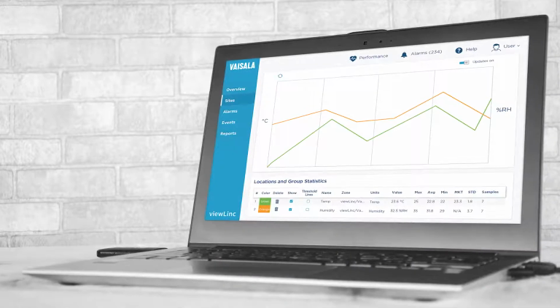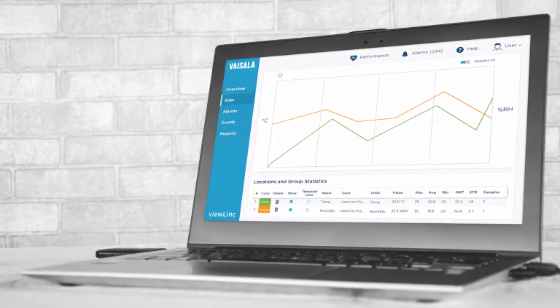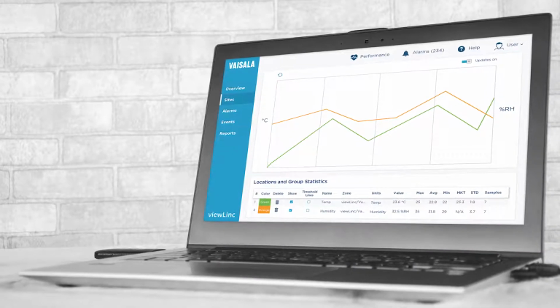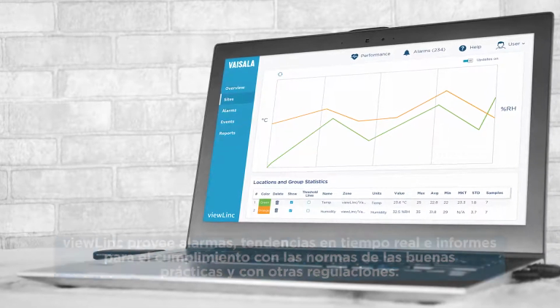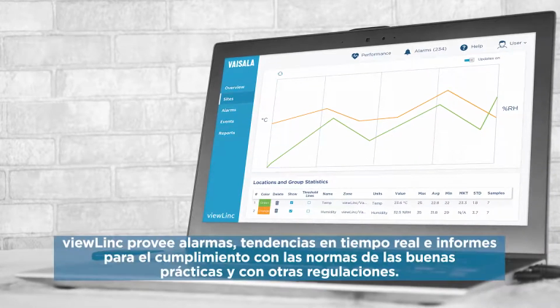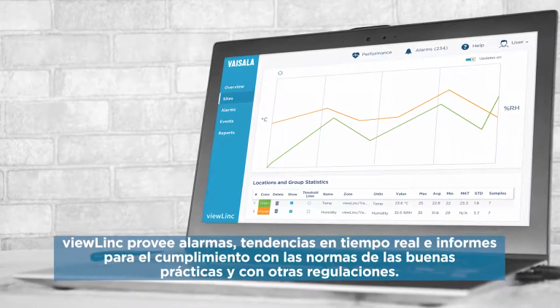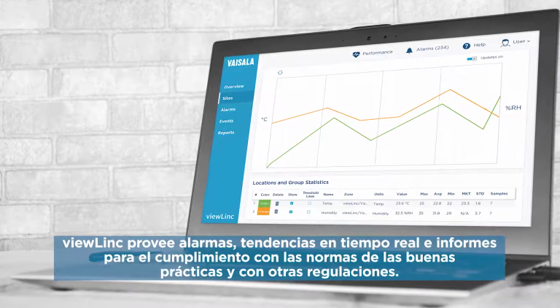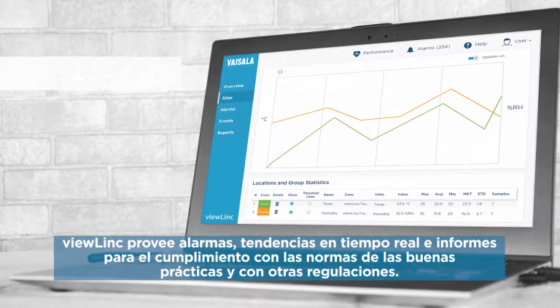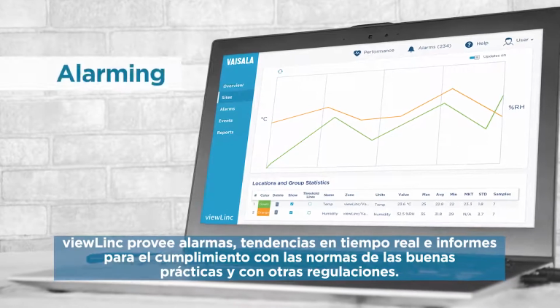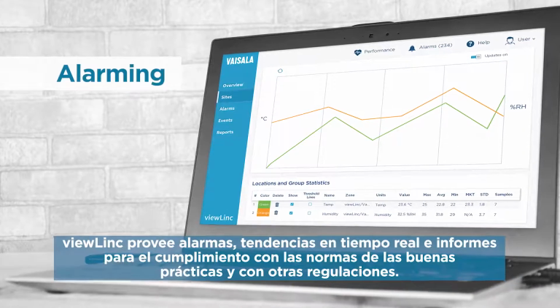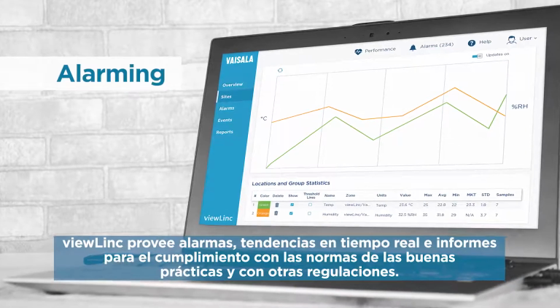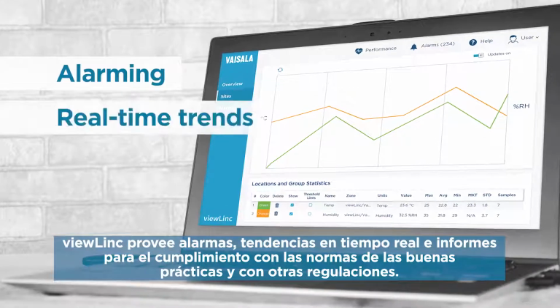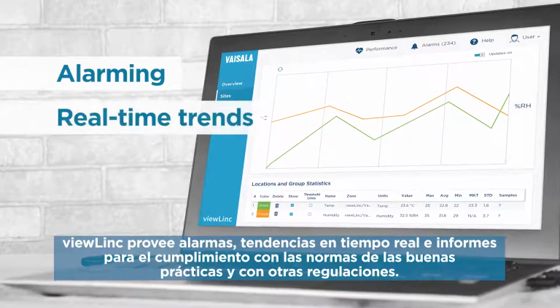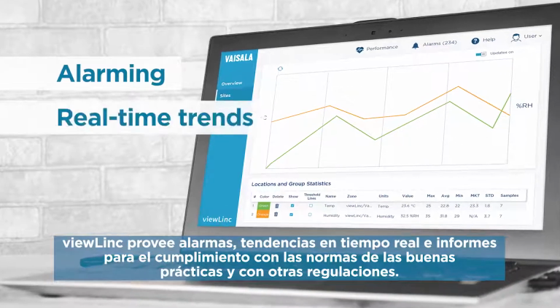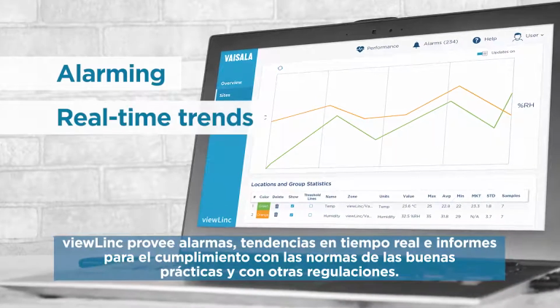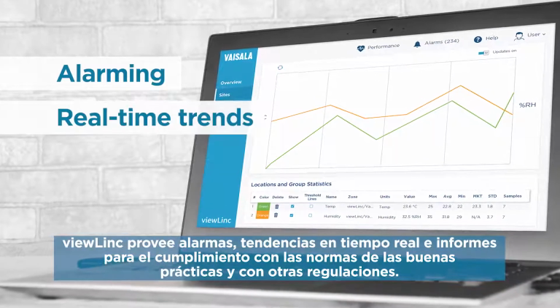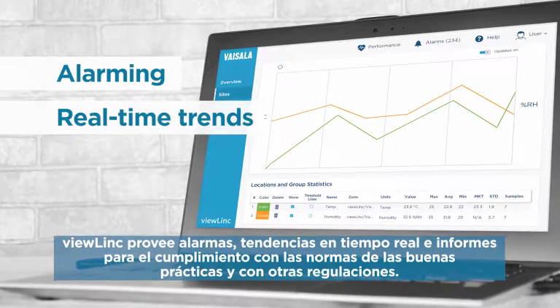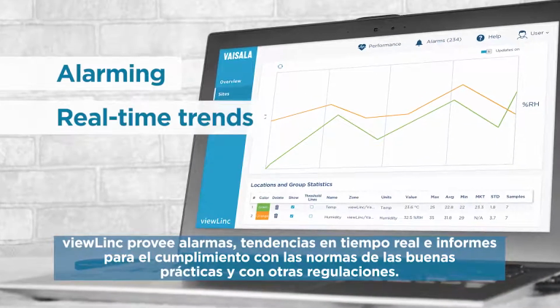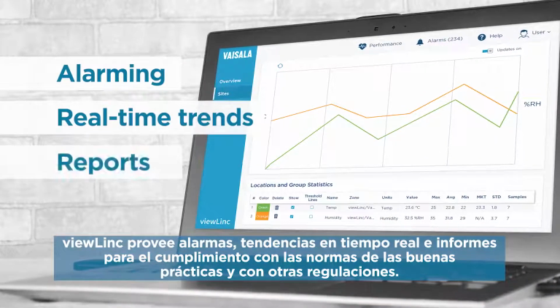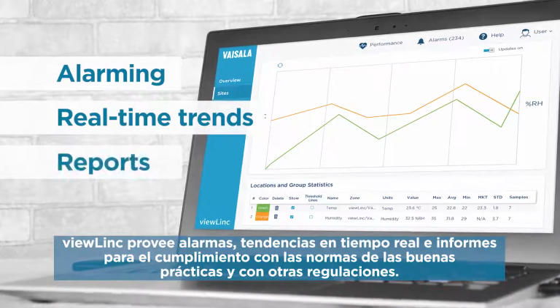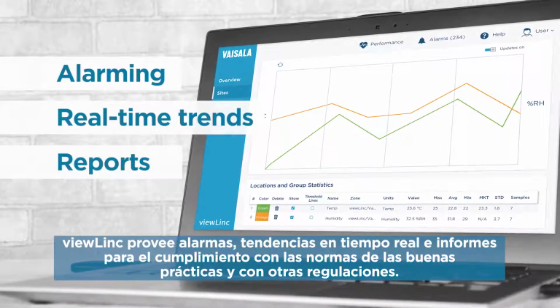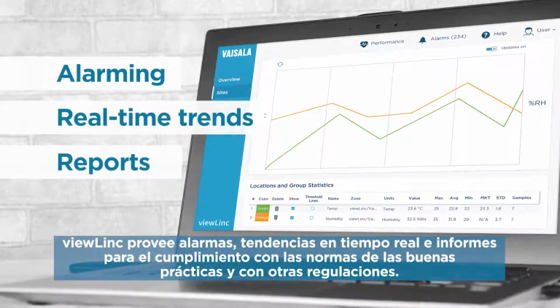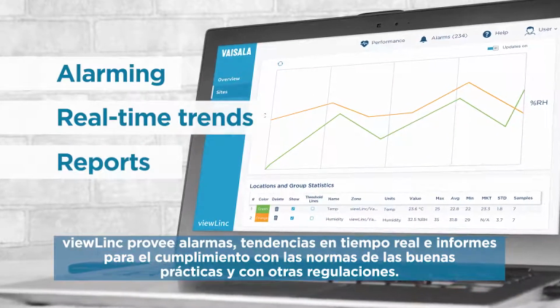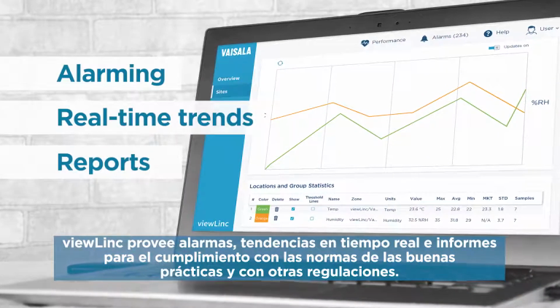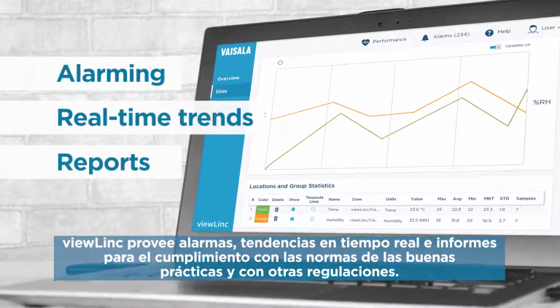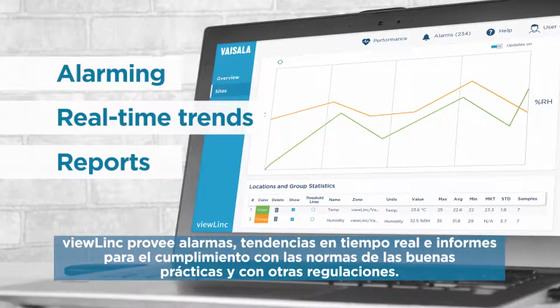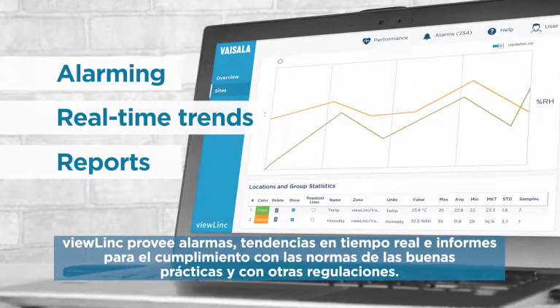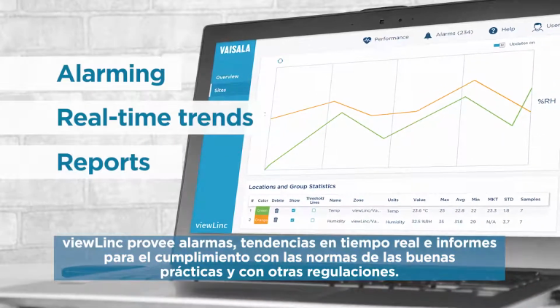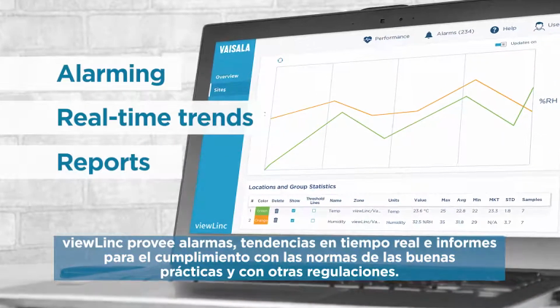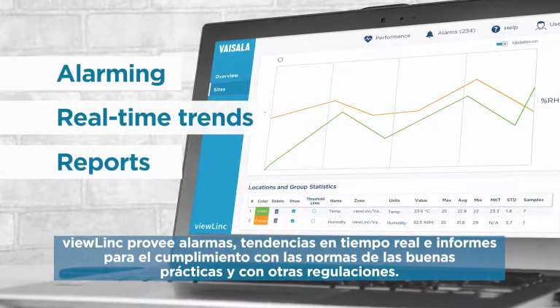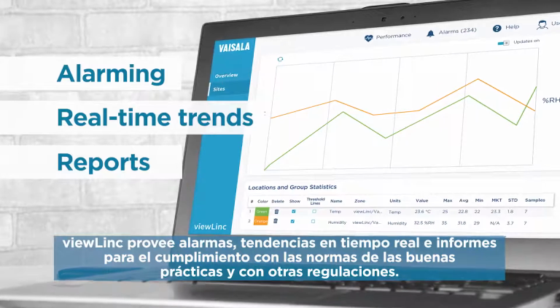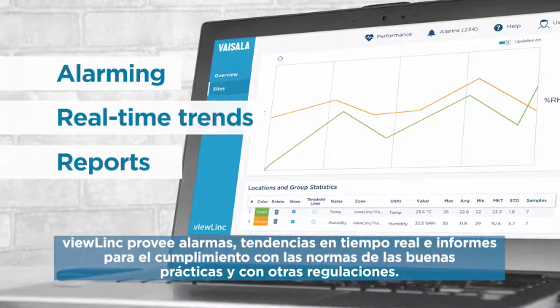ViewLink provides alarming, real-time trends, and reports for compliance with GXP and other regulations.